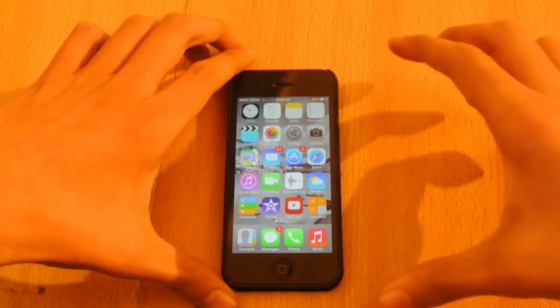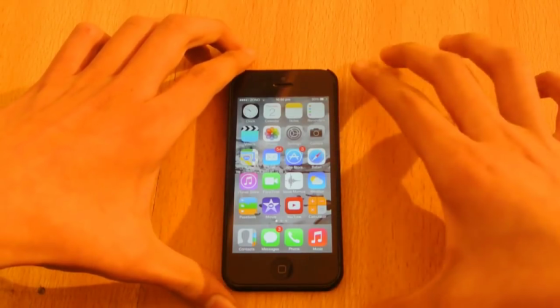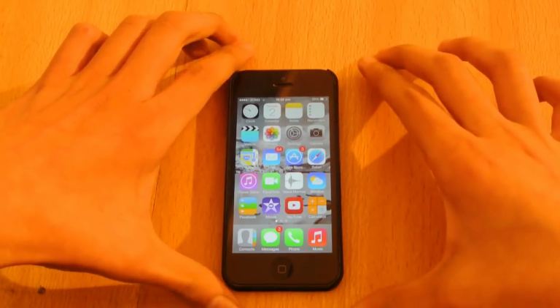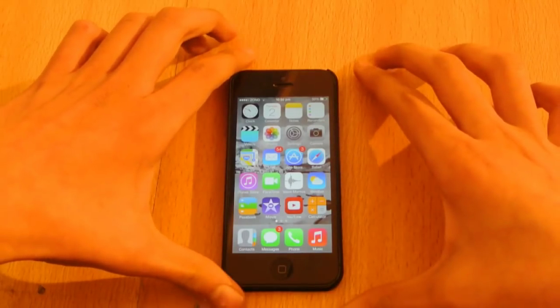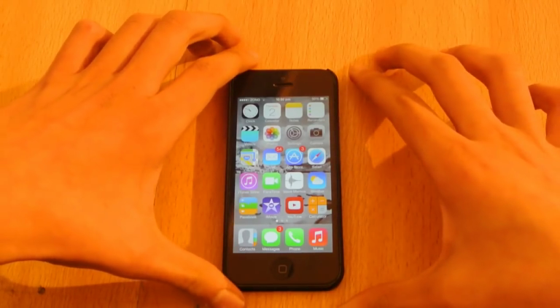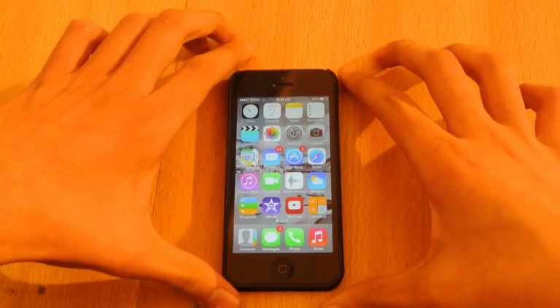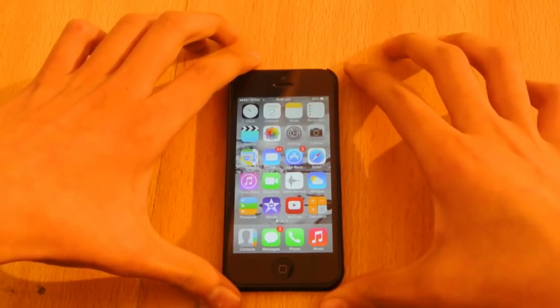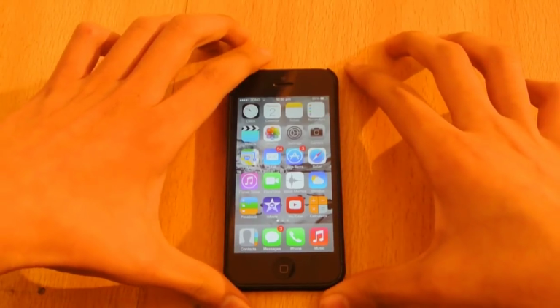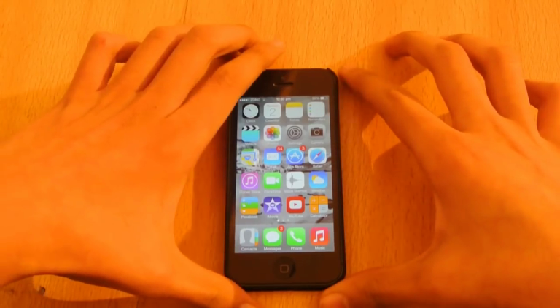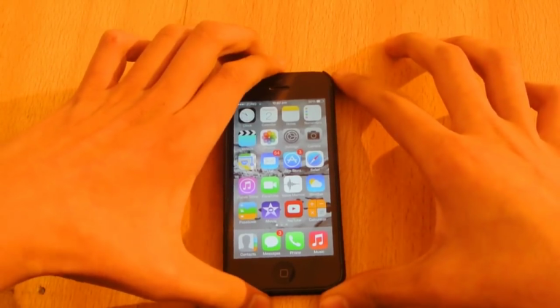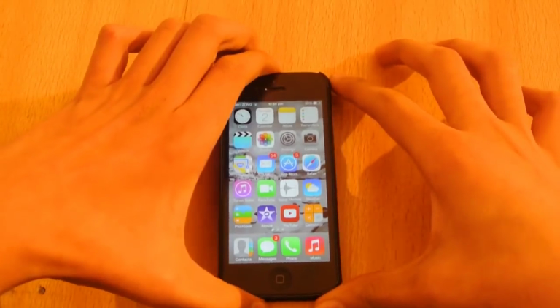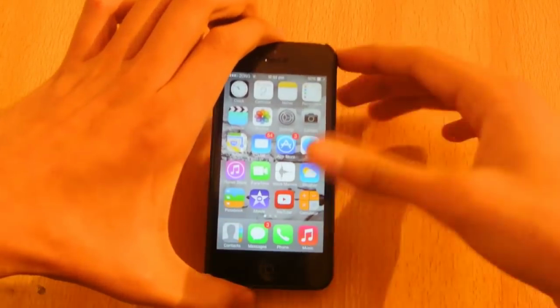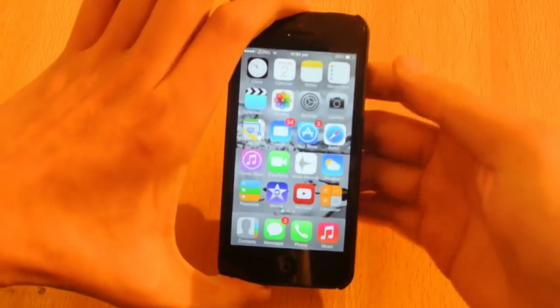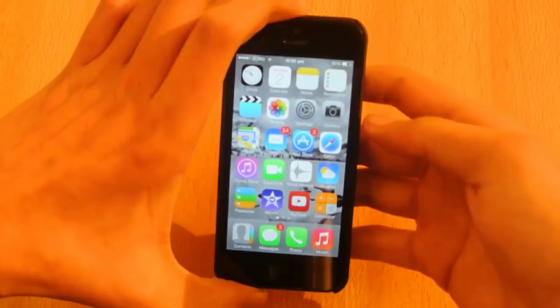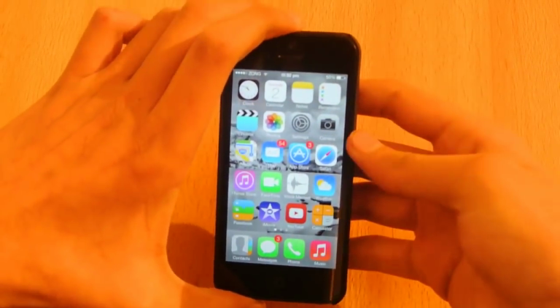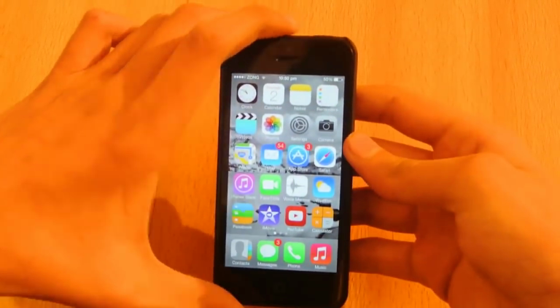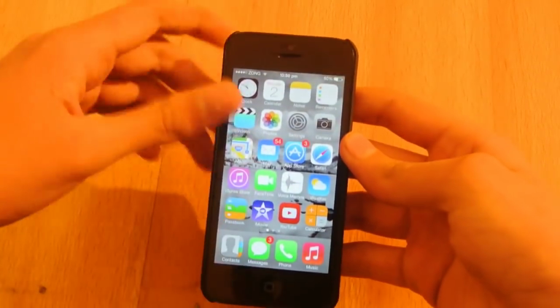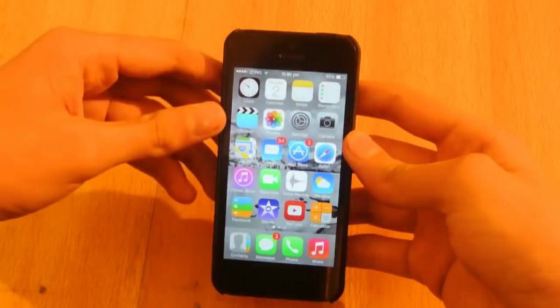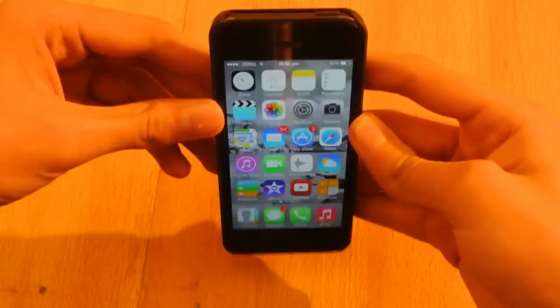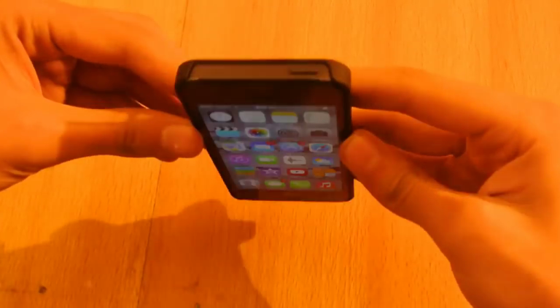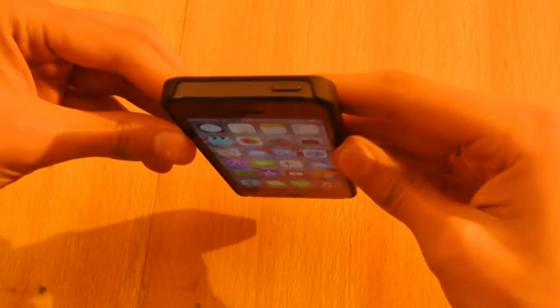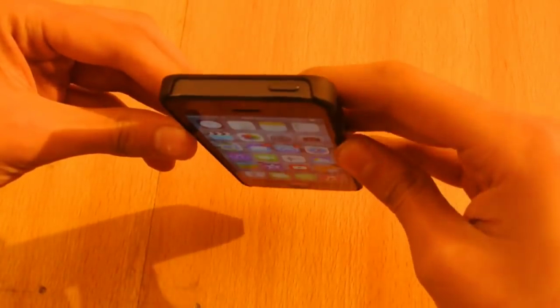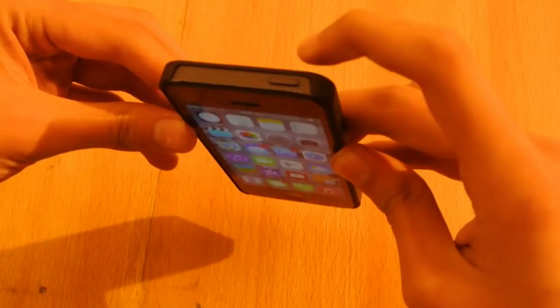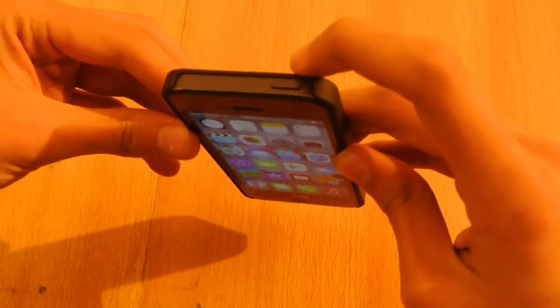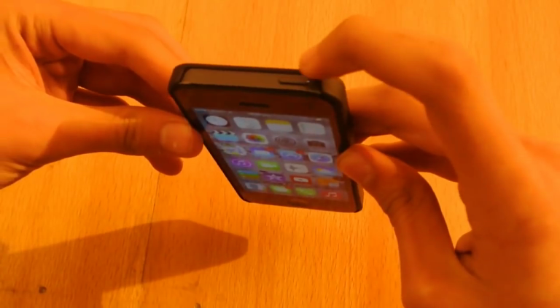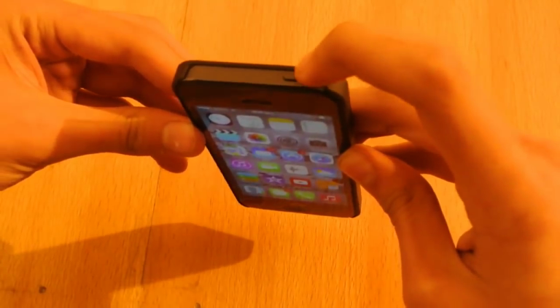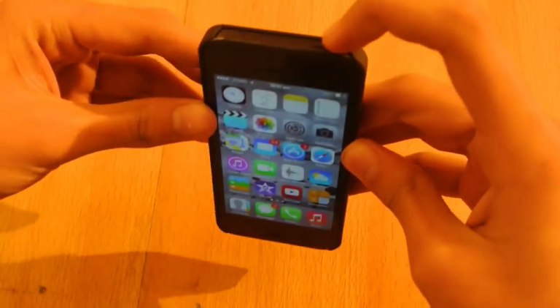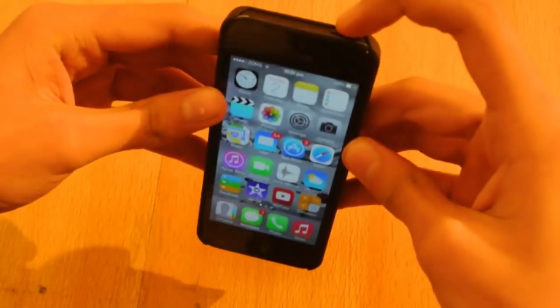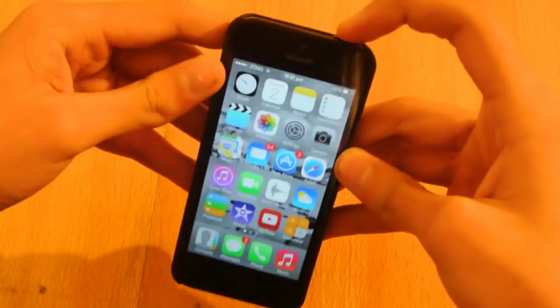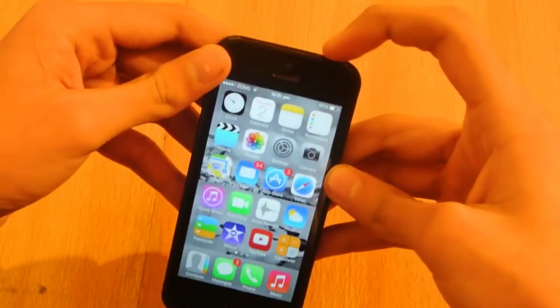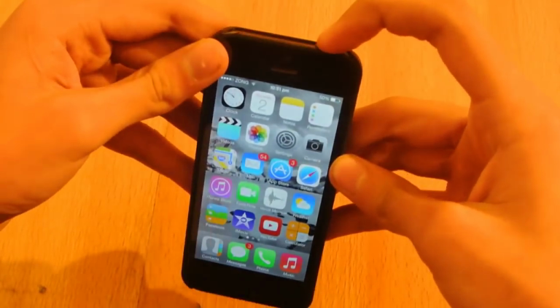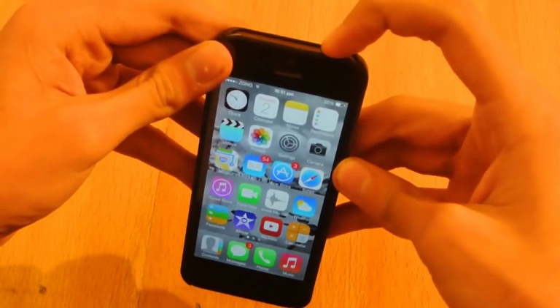Hey guys, what's up? In this video, I'm going to show you how to turn off your iPhone if you have a broken power button like I have.